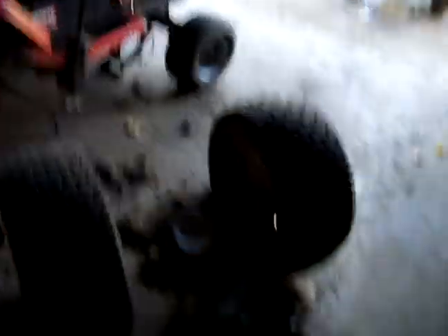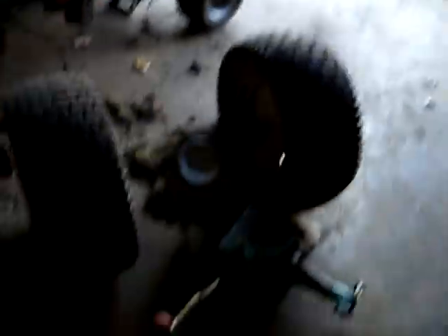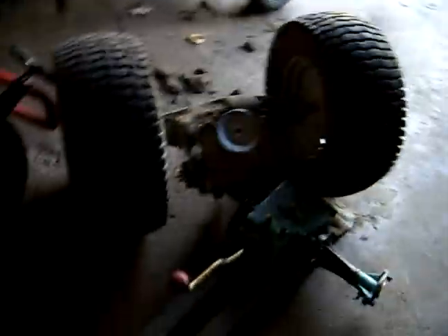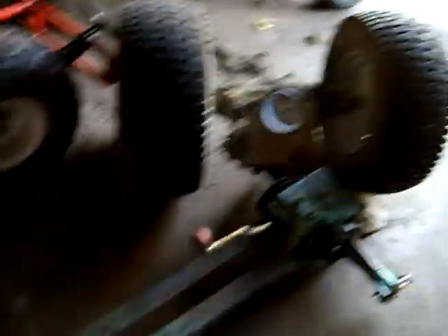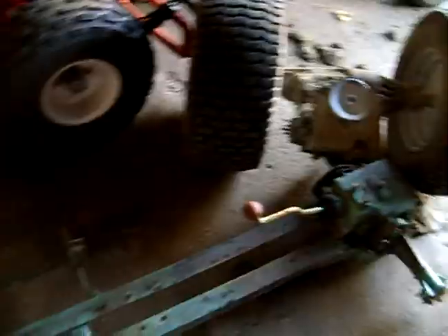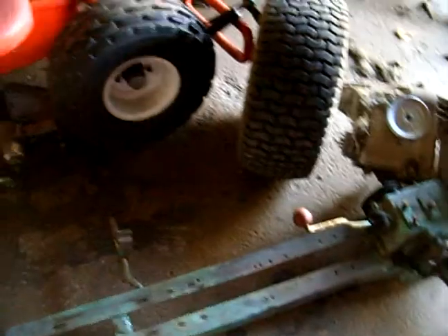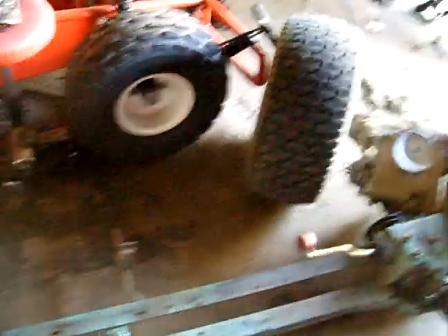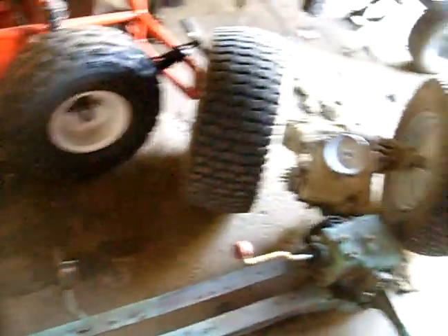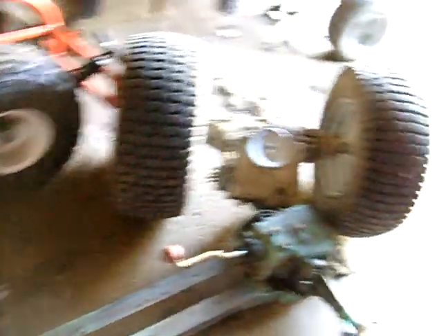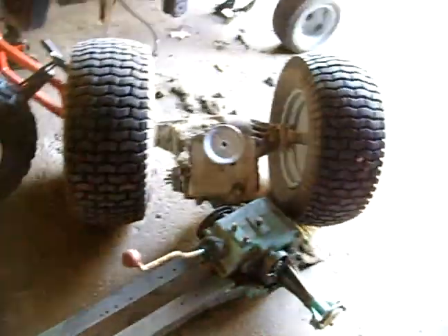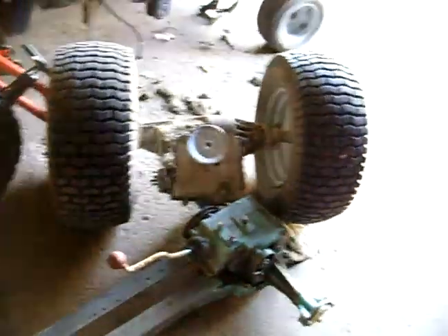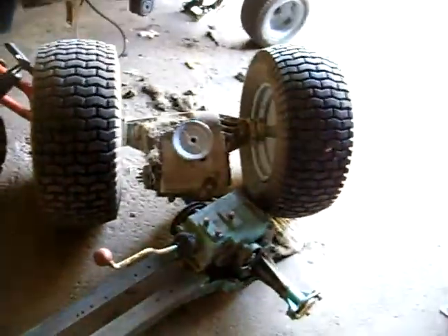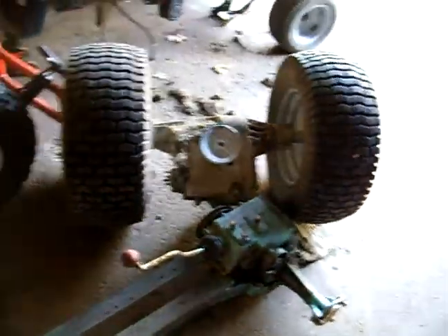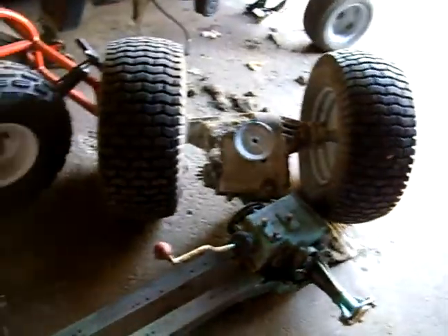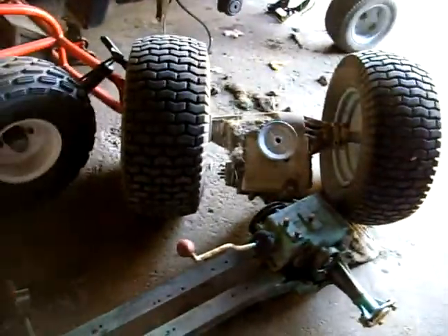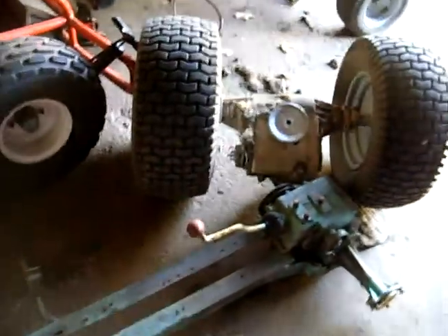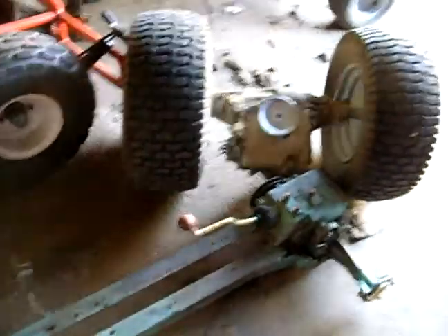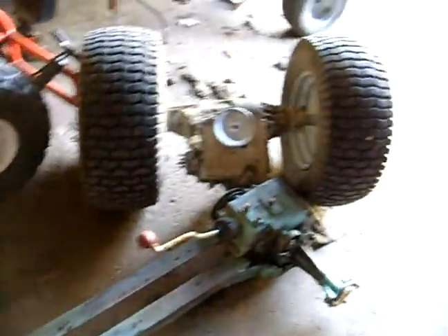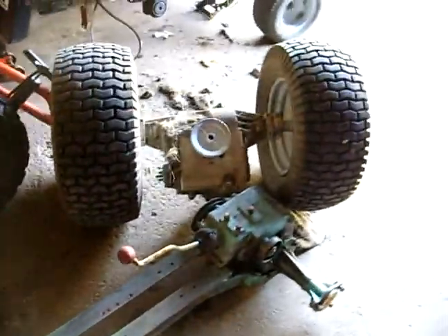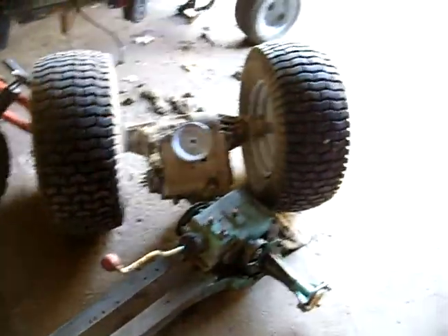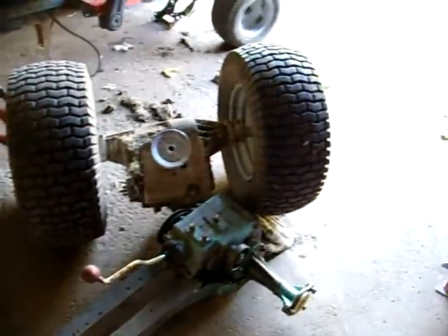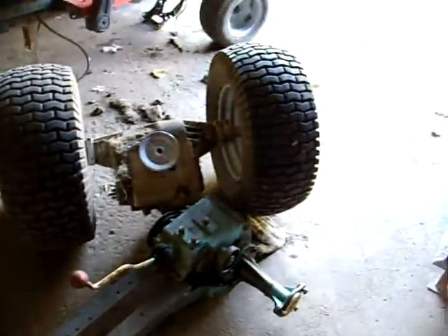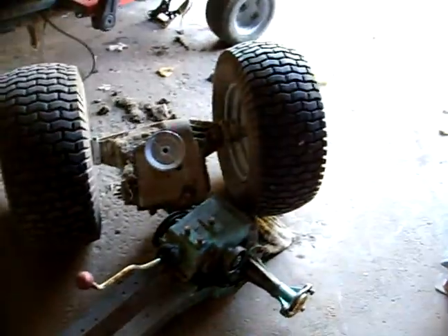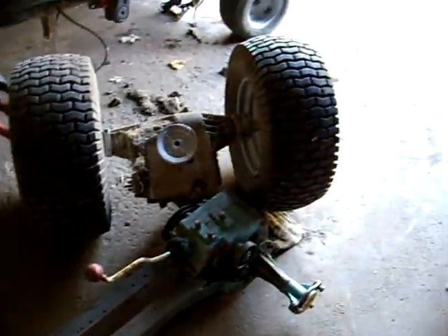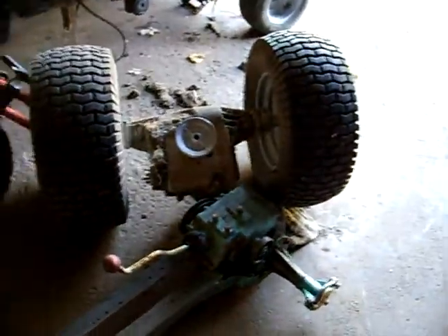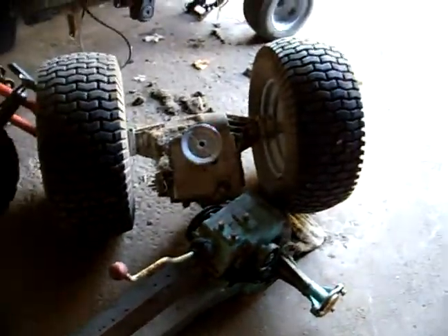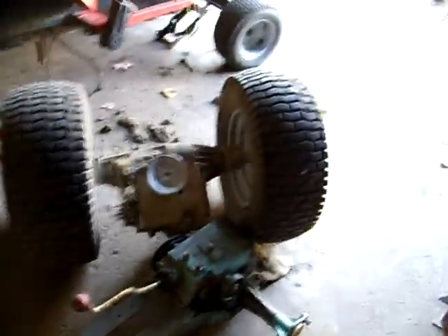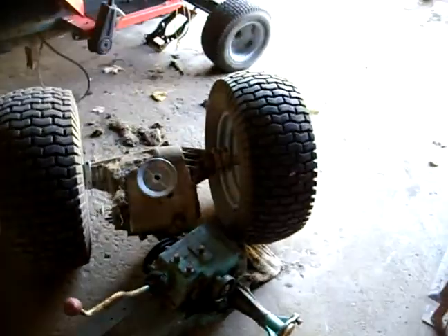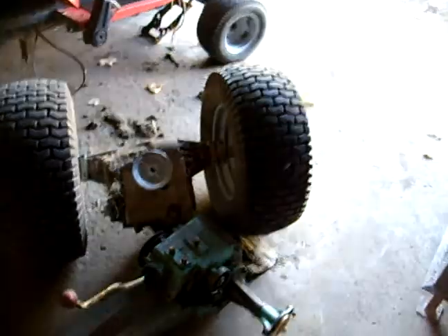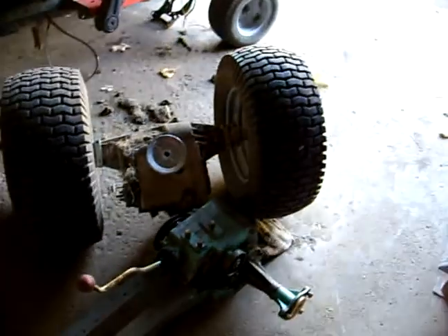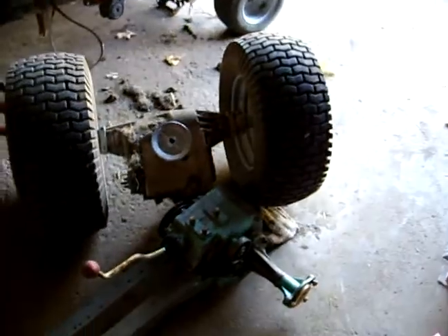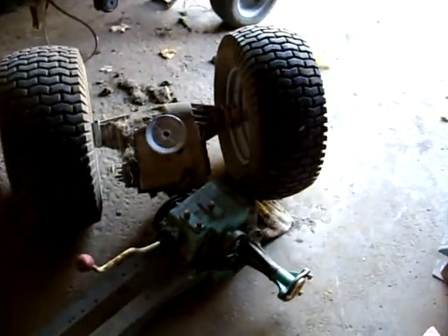Looks like the boys are getting ready to get the old motor mold cleaned up and painted and put back together.